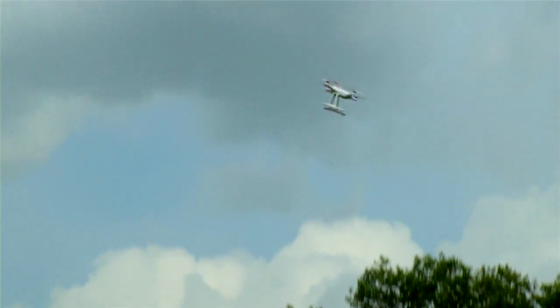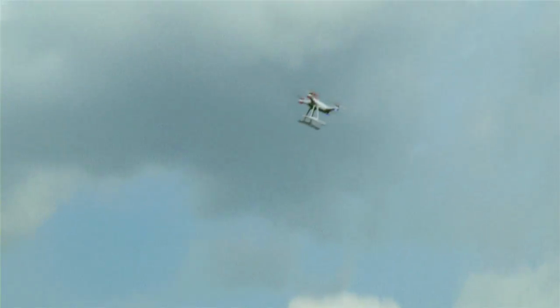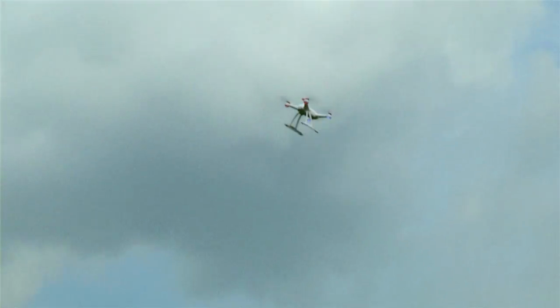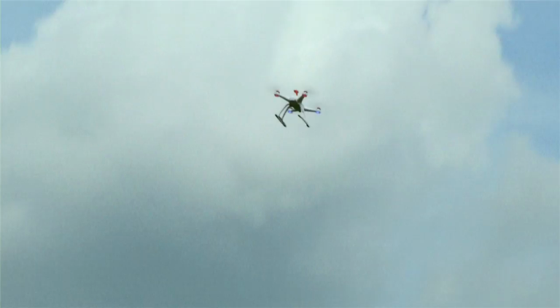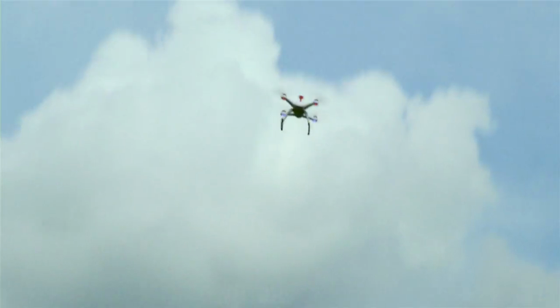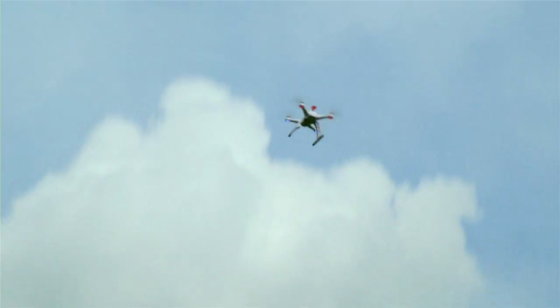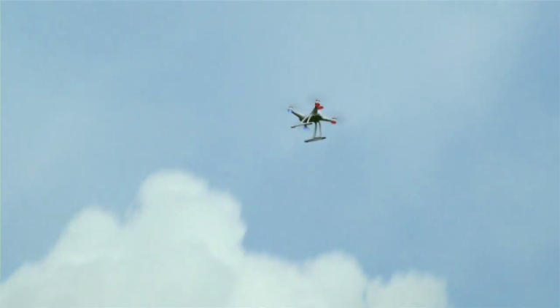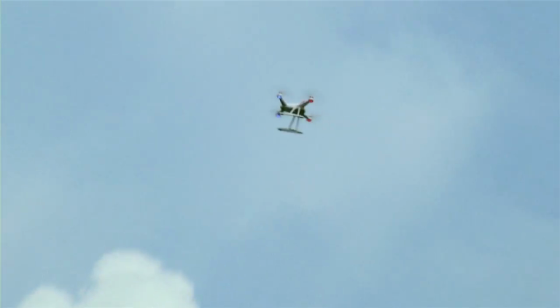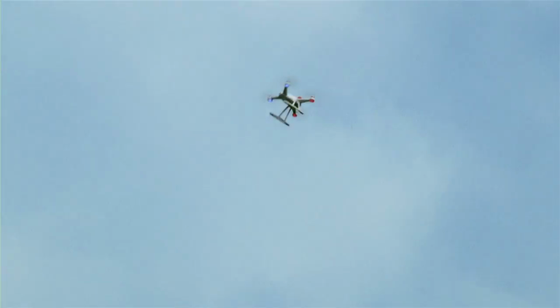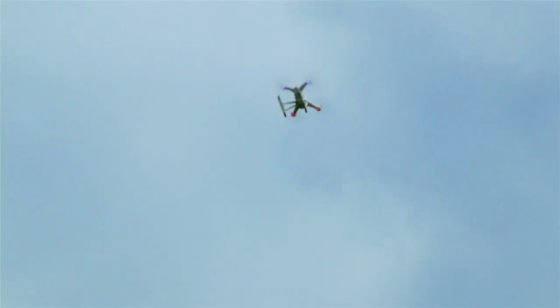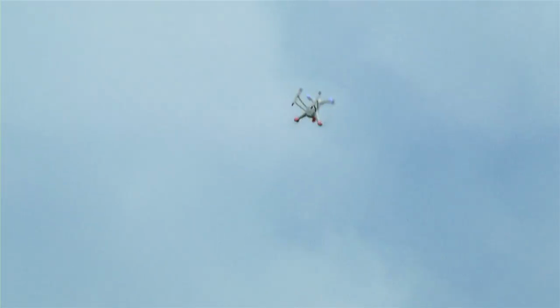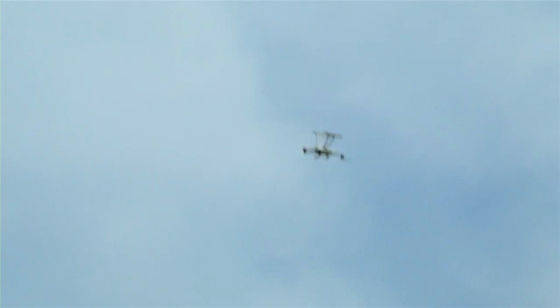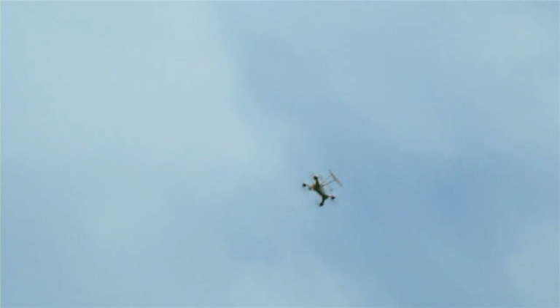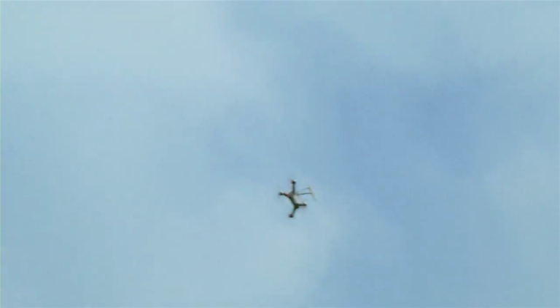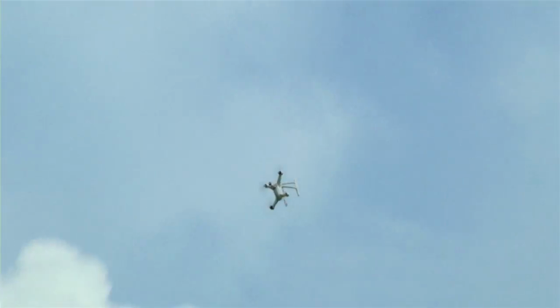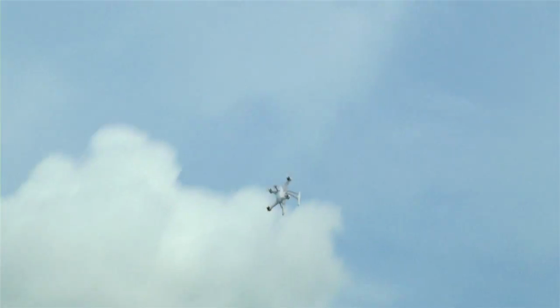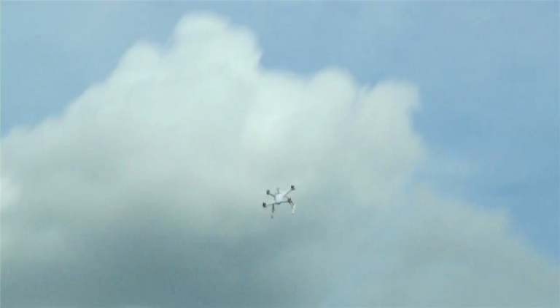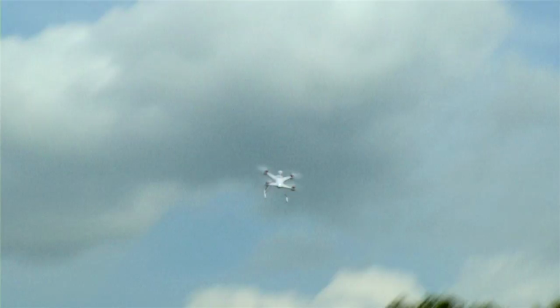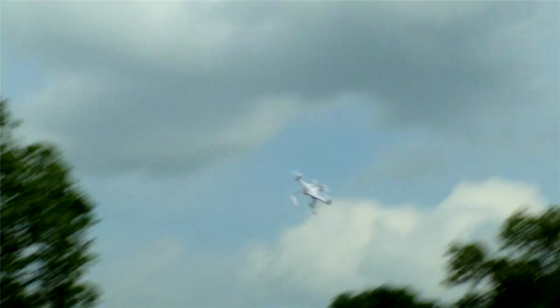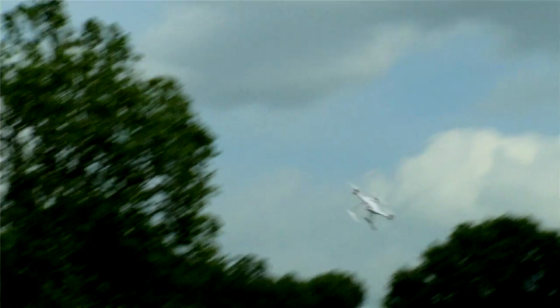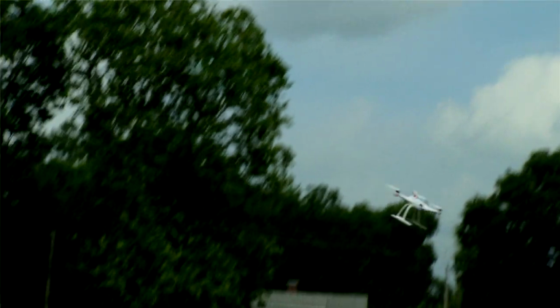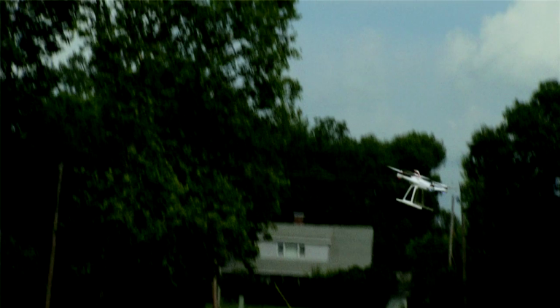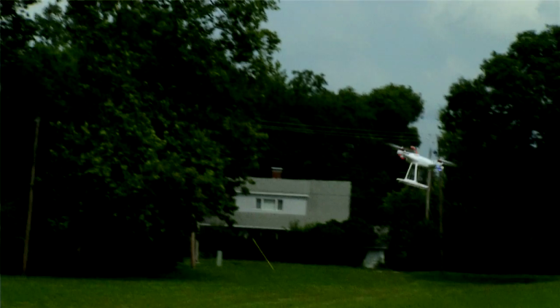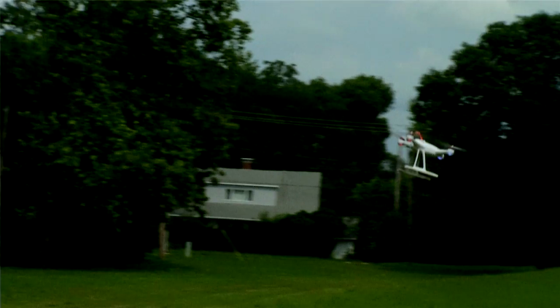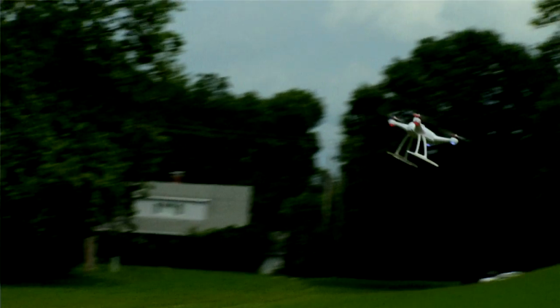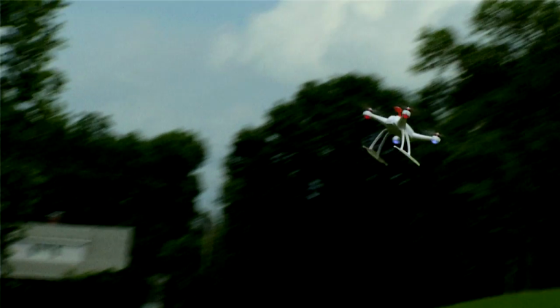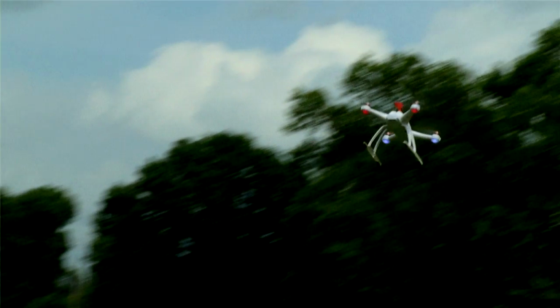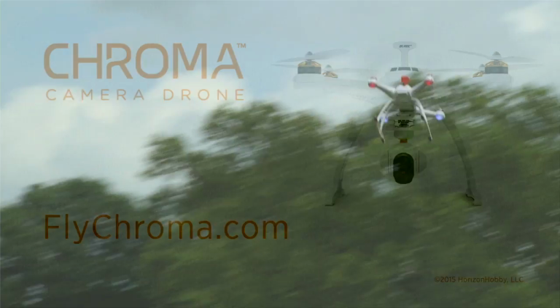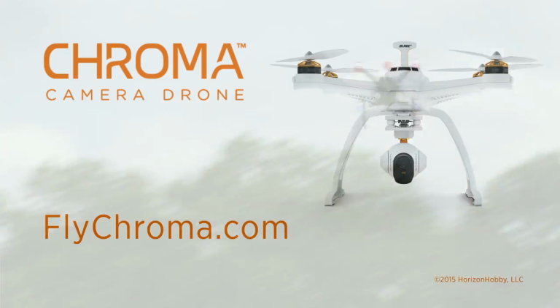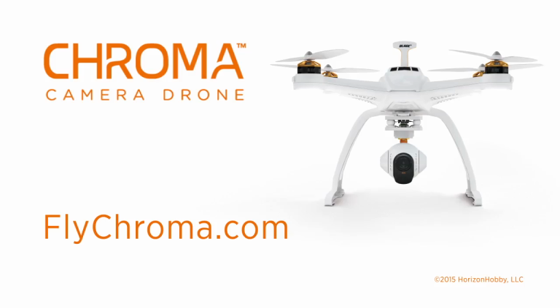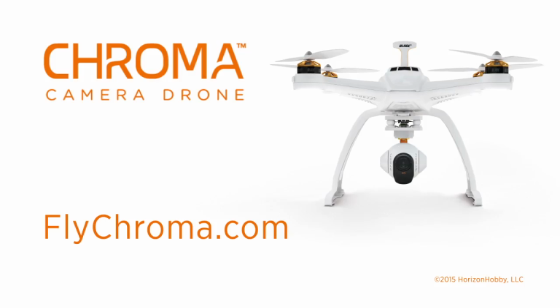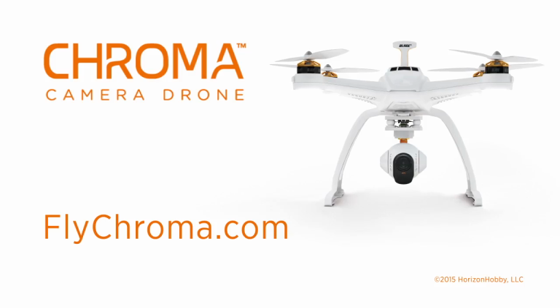For more information on flight modes and other Chroma features, visit flychroma.com.